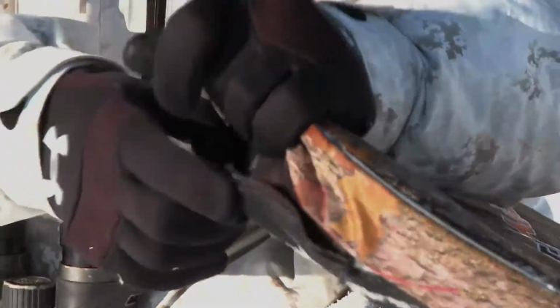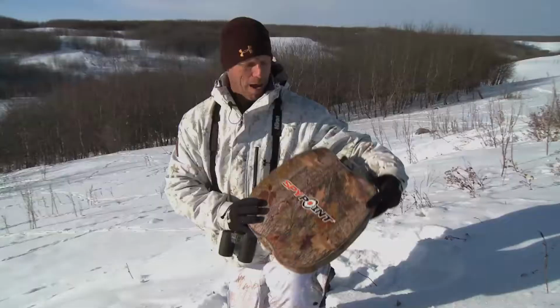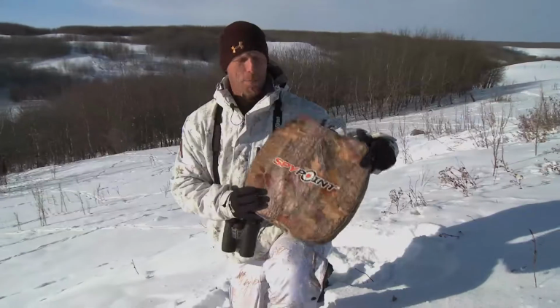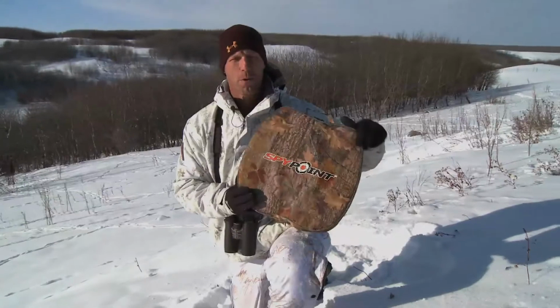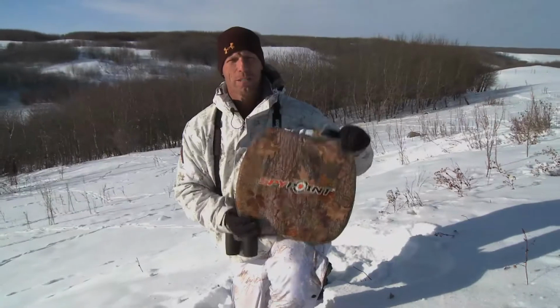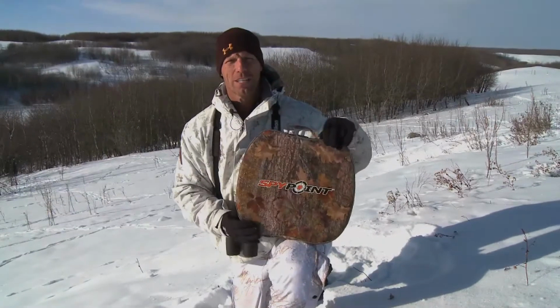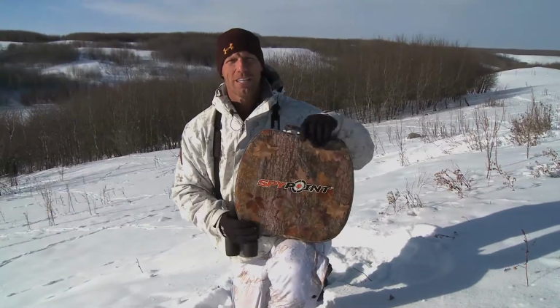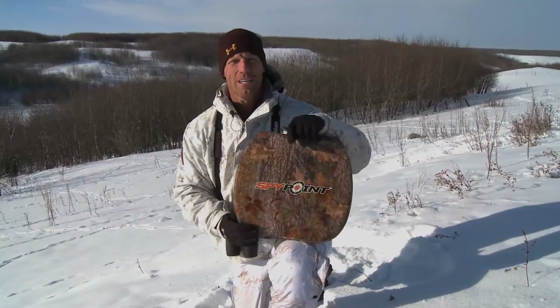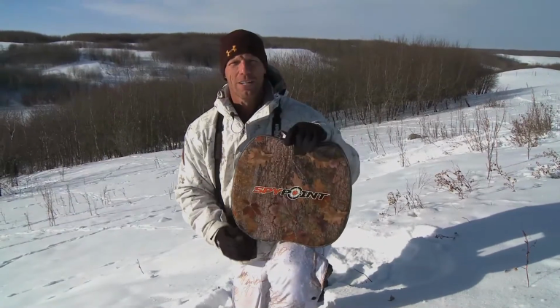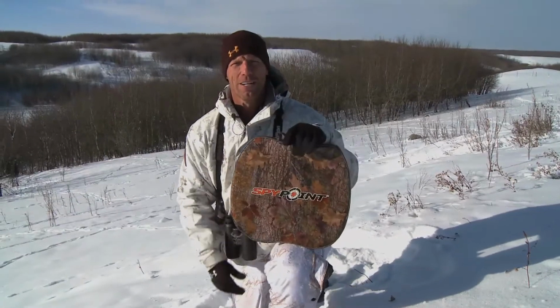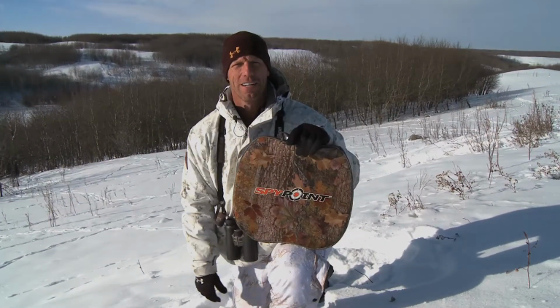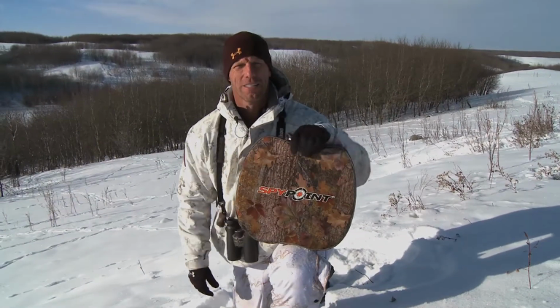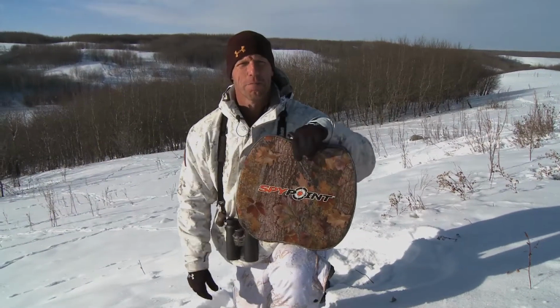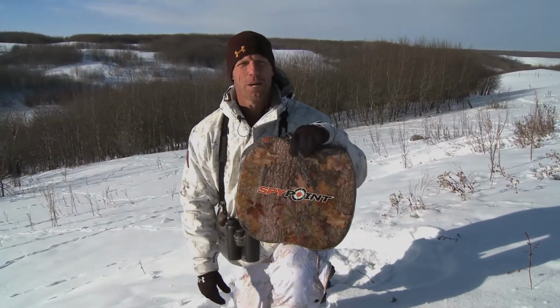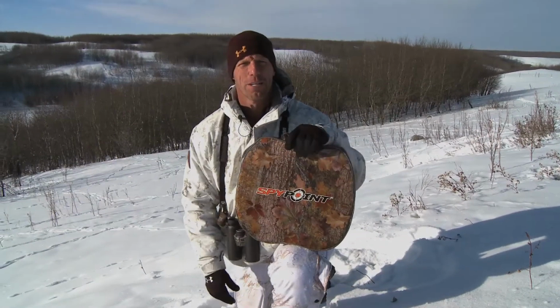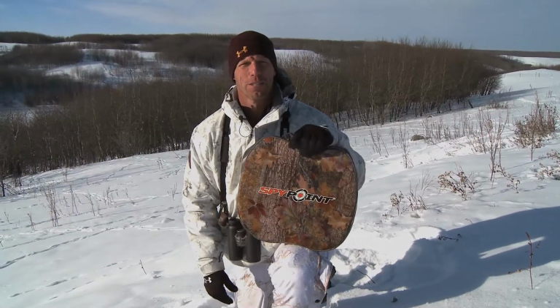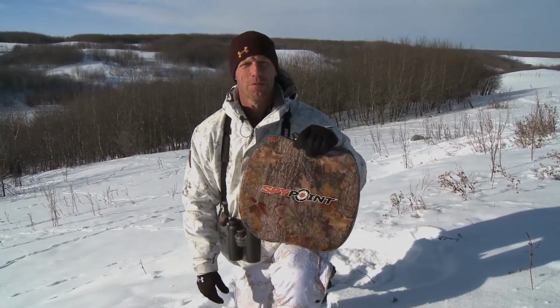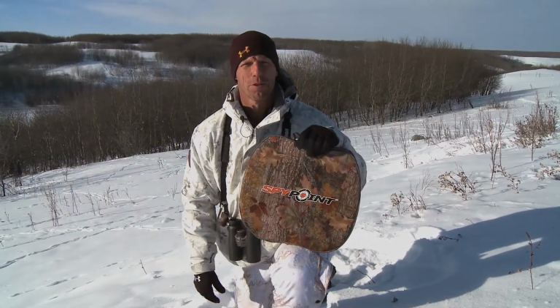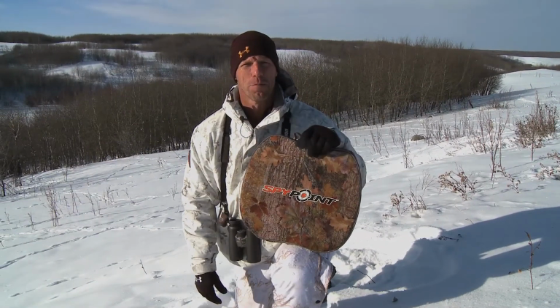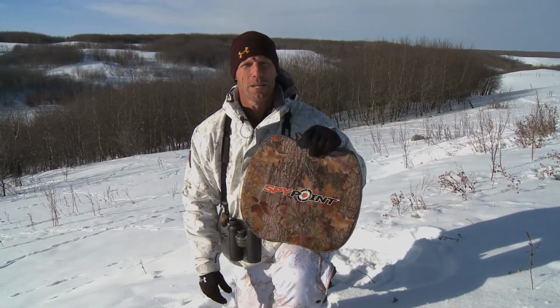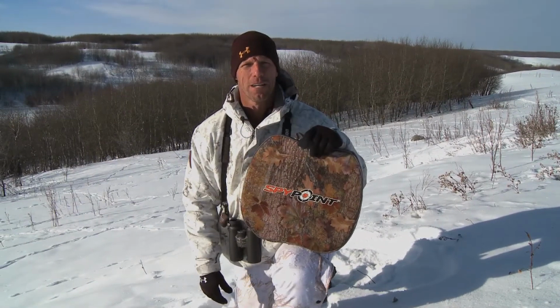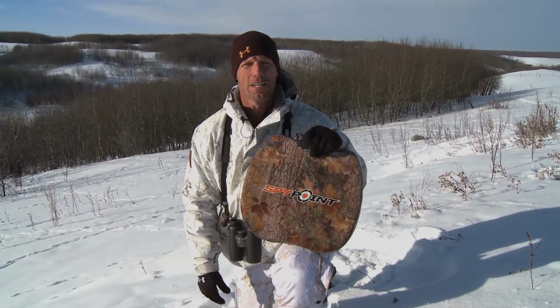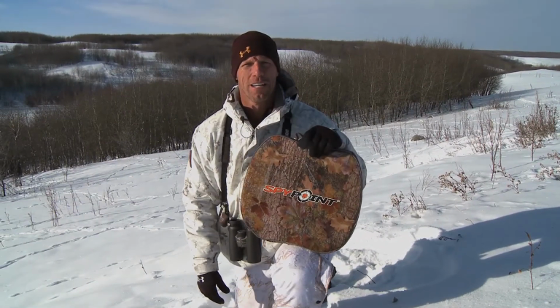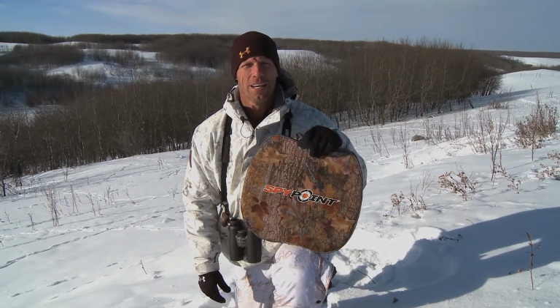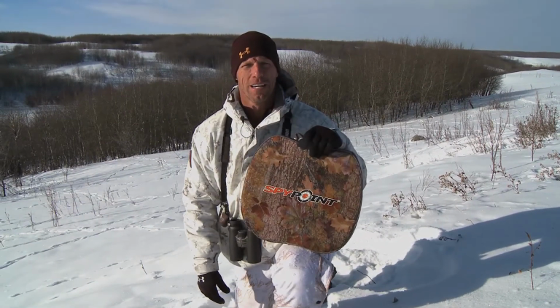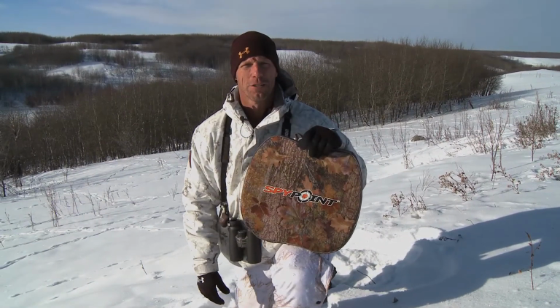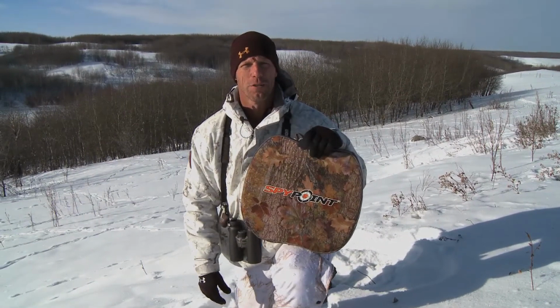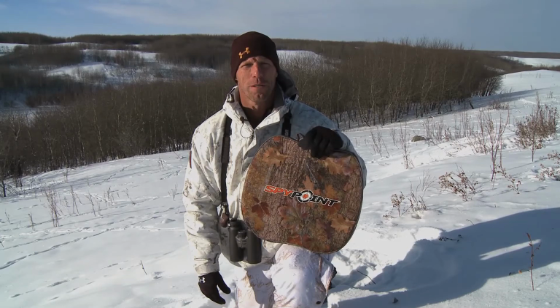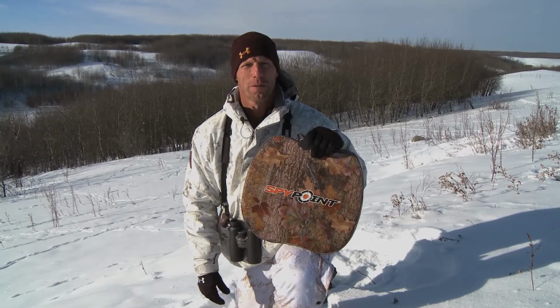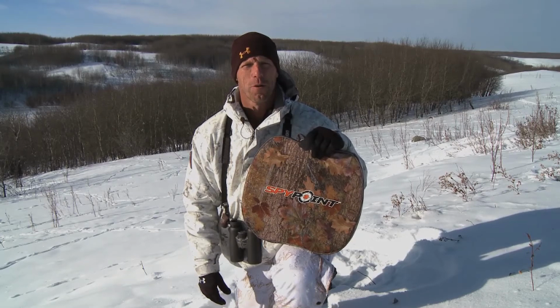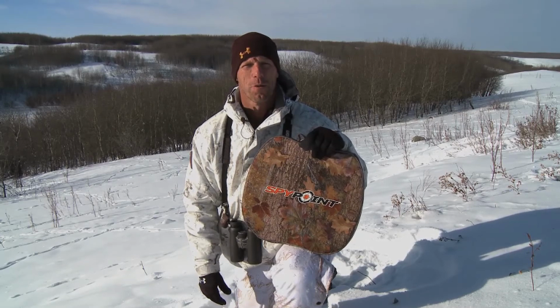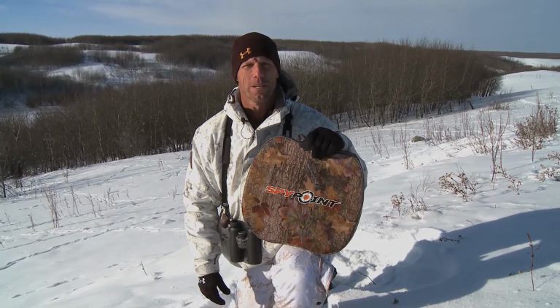The SpyPoint seat heater is a must if you're gonna be hunting in extreme cold weather.